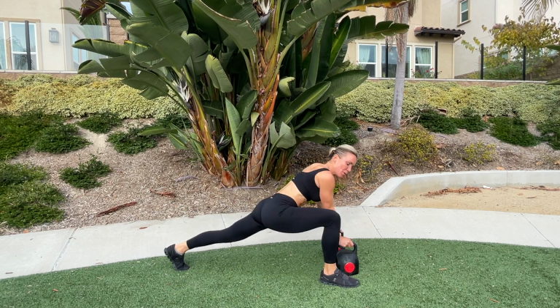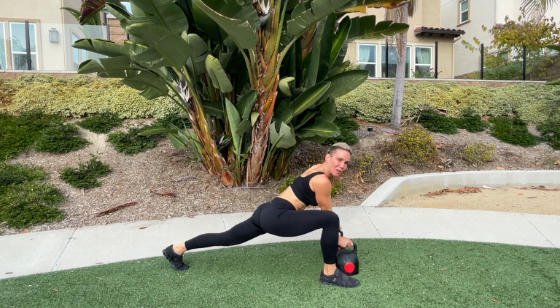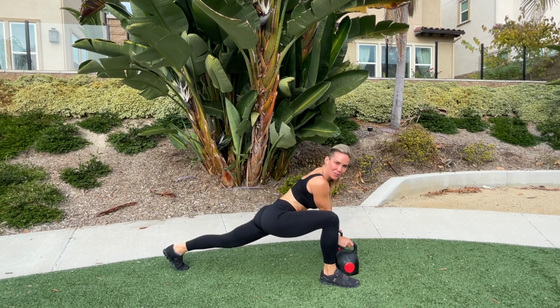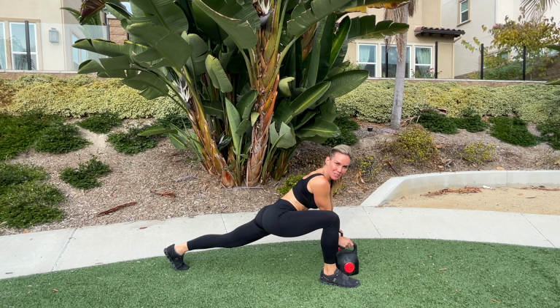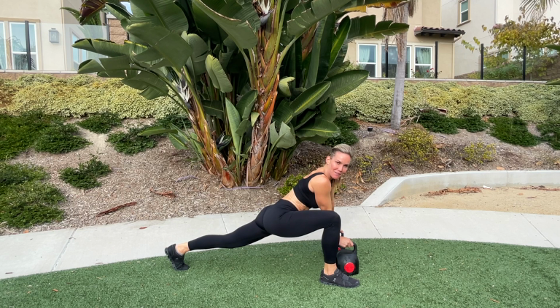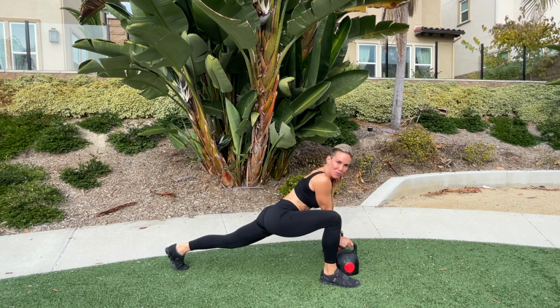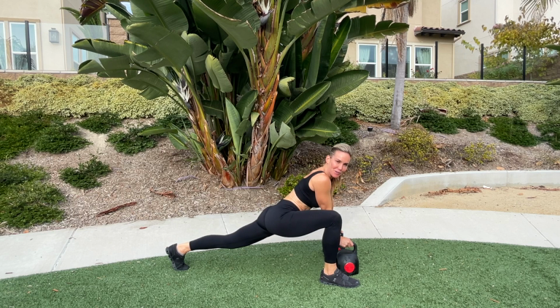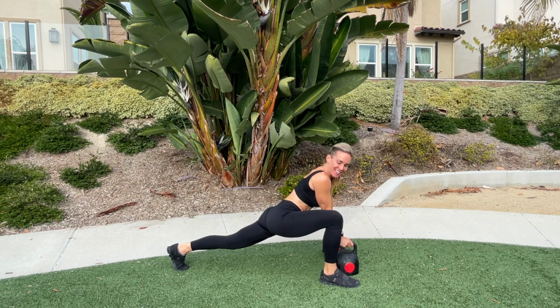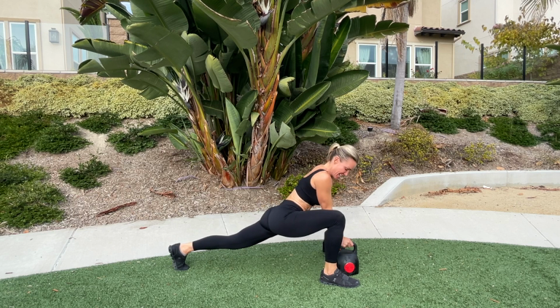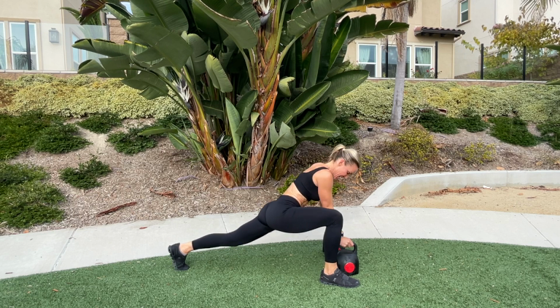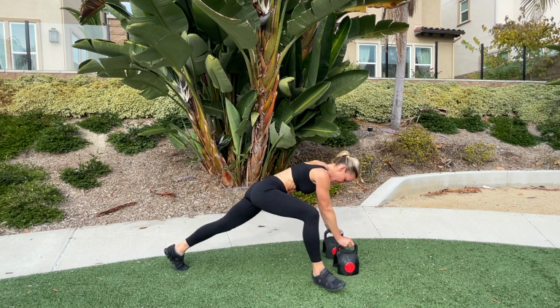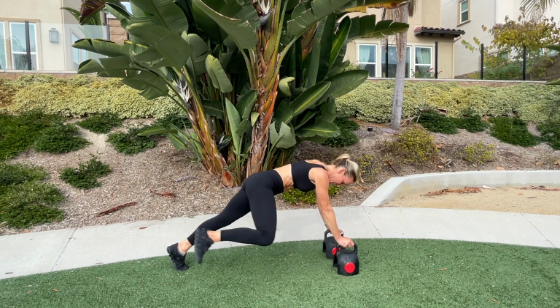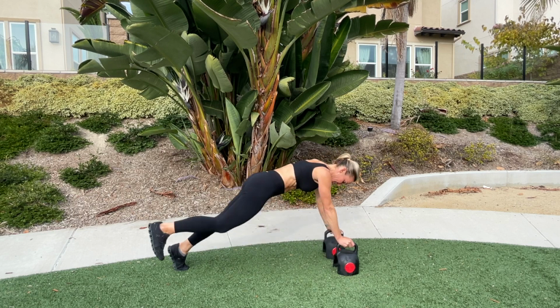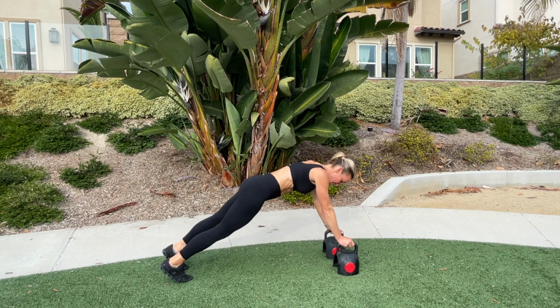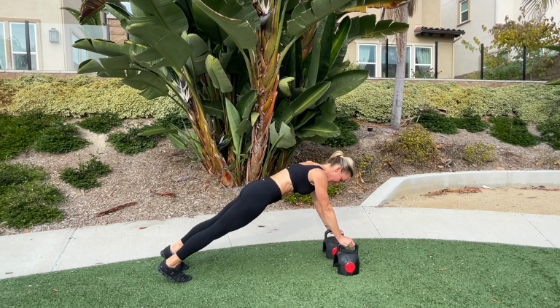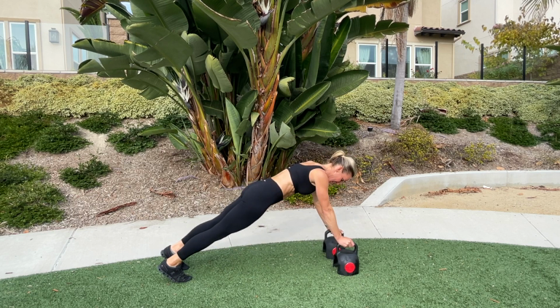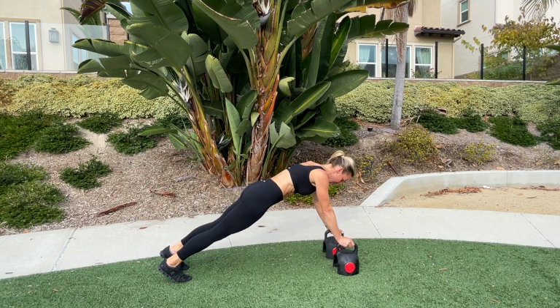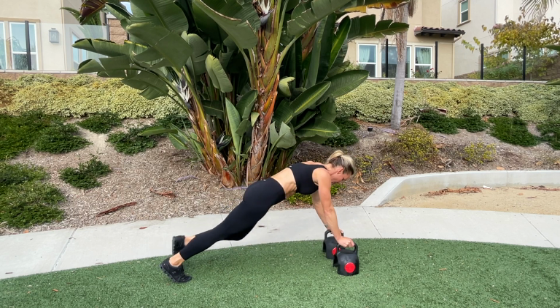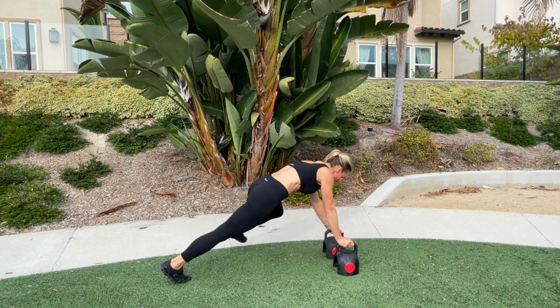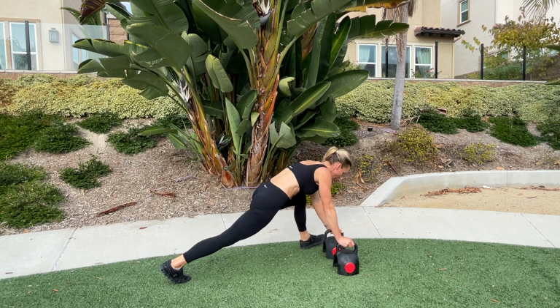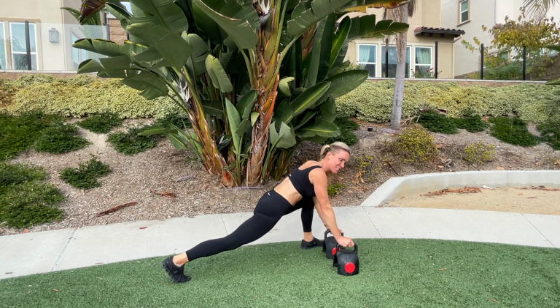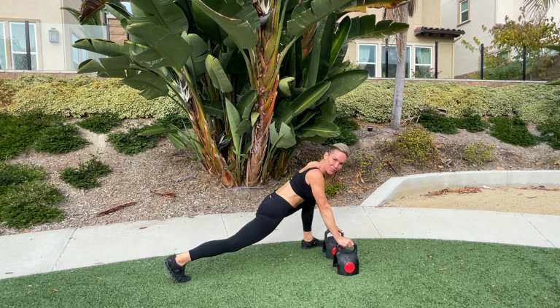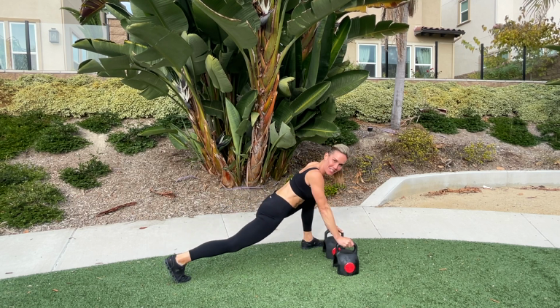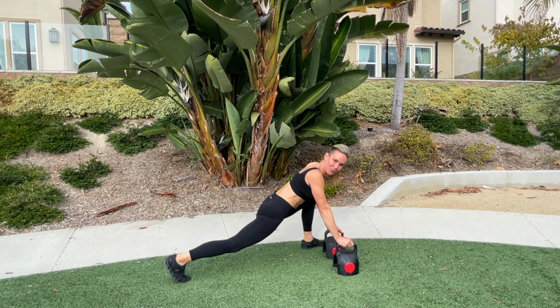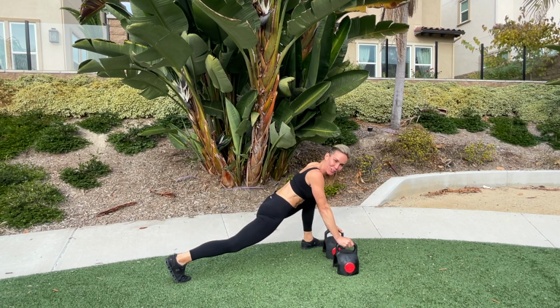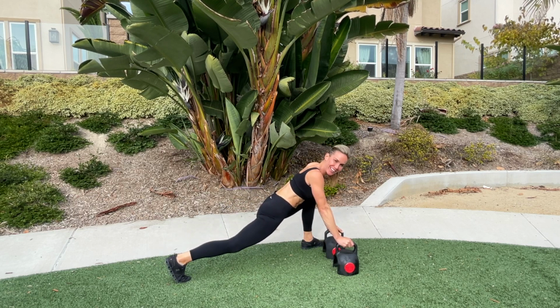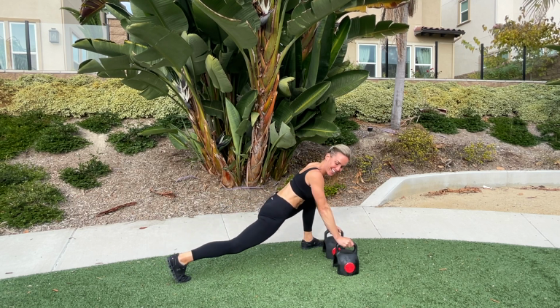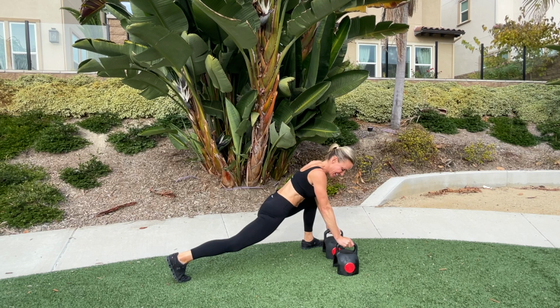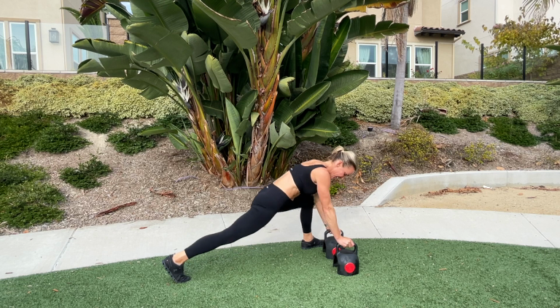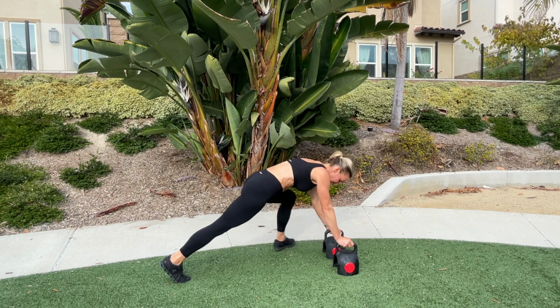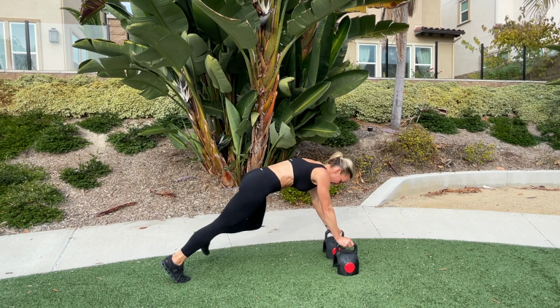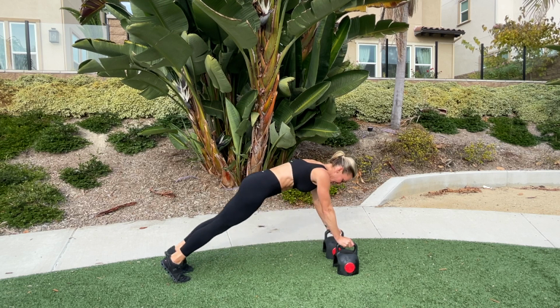One foot will step forward, then step back. The opposite foot steps forward, then step back.